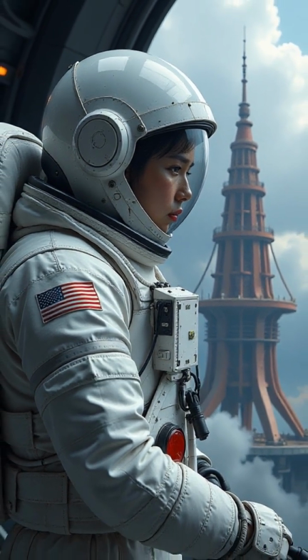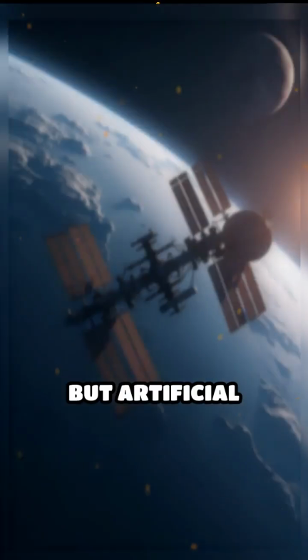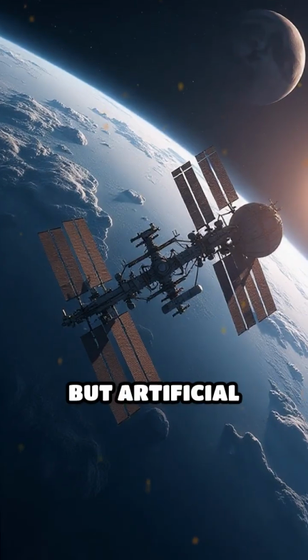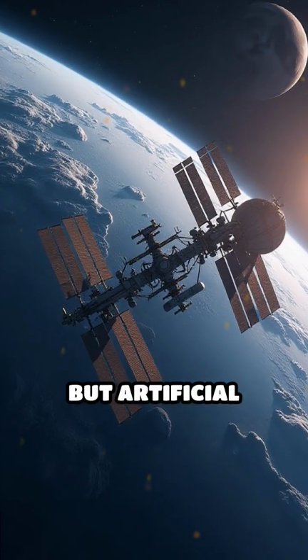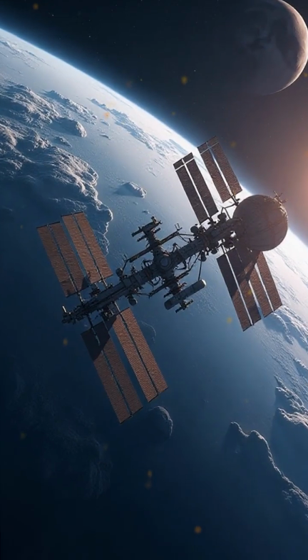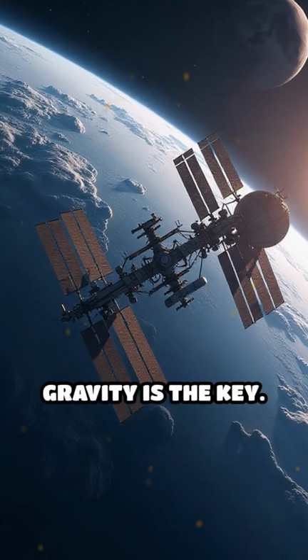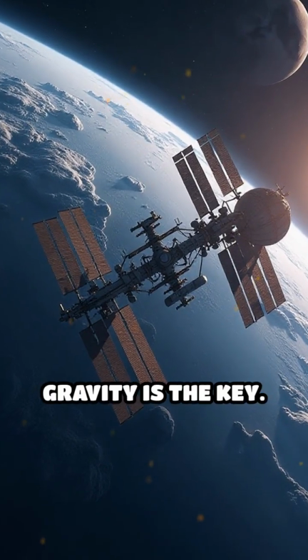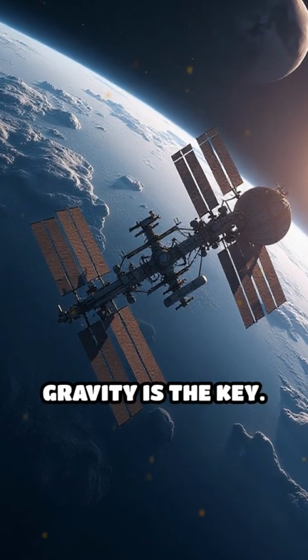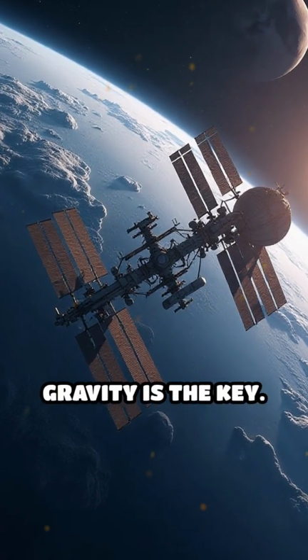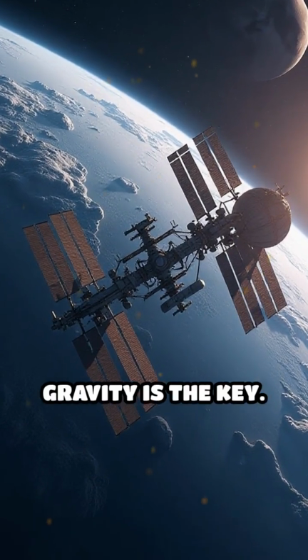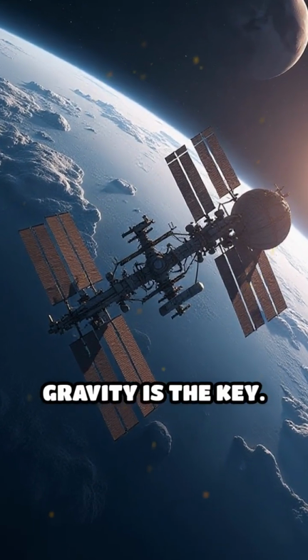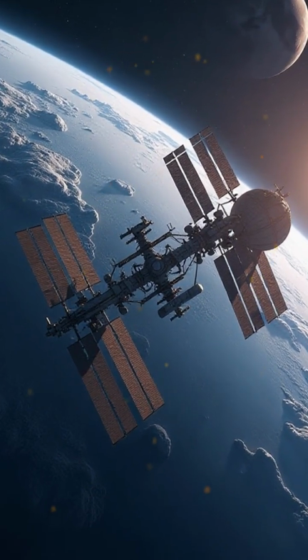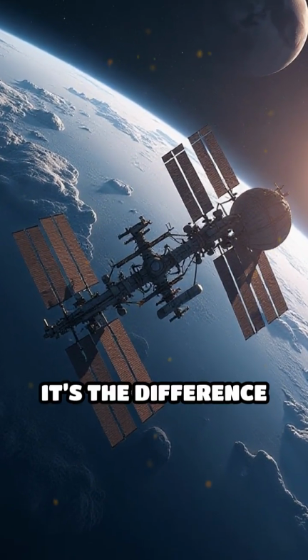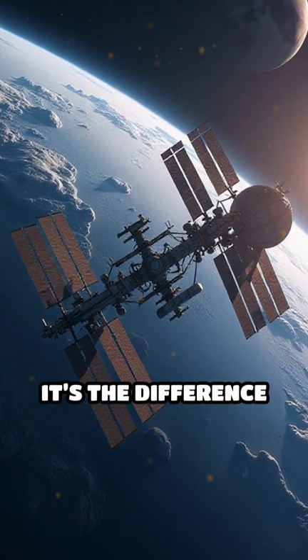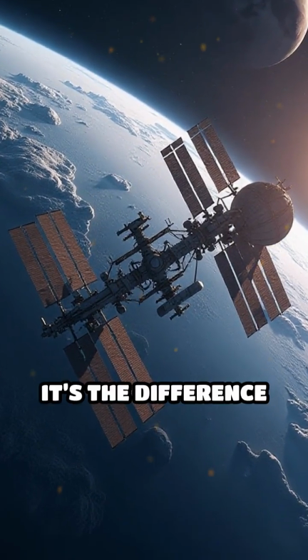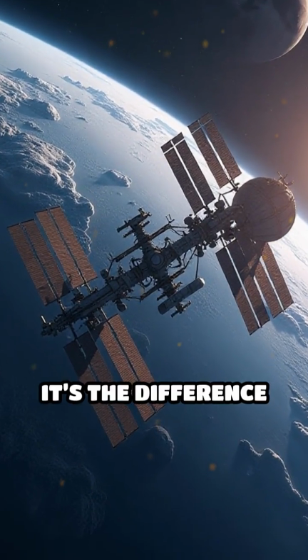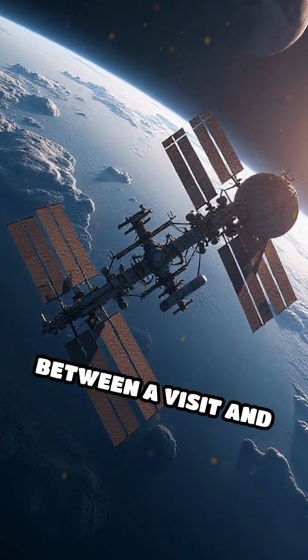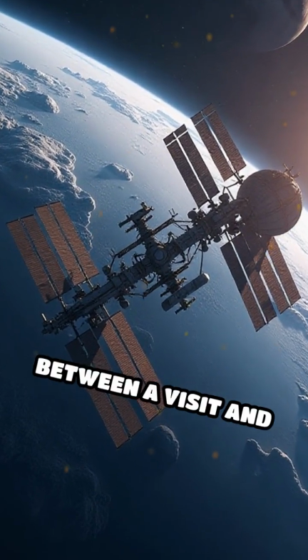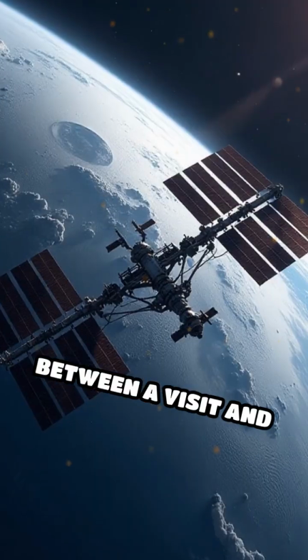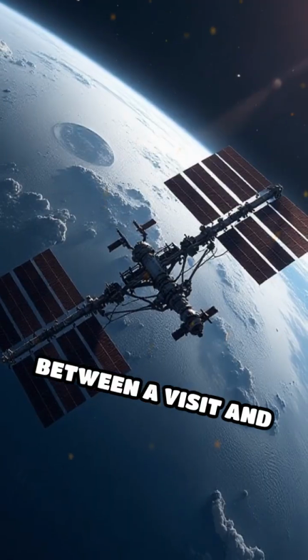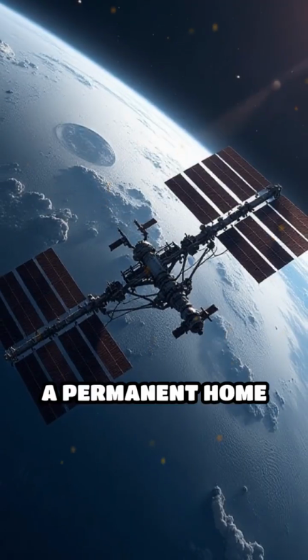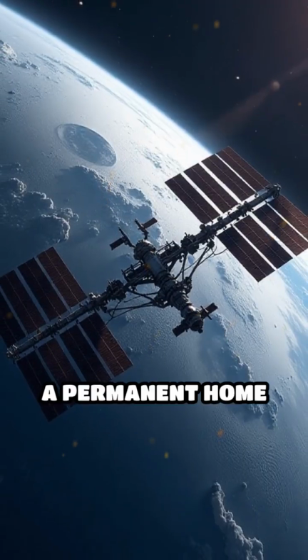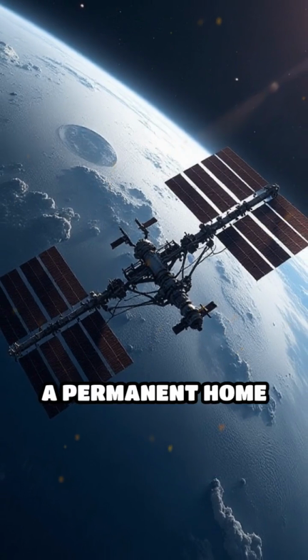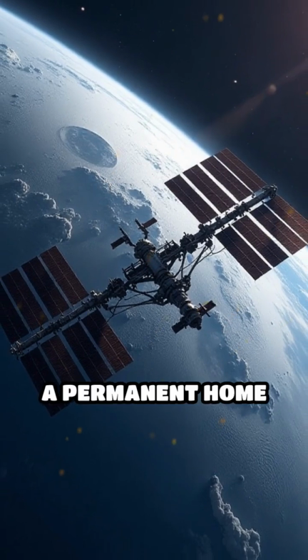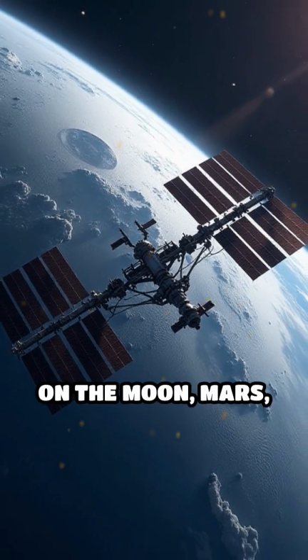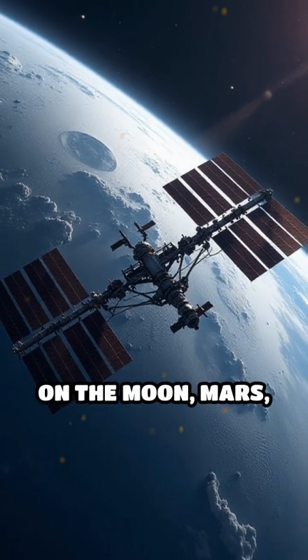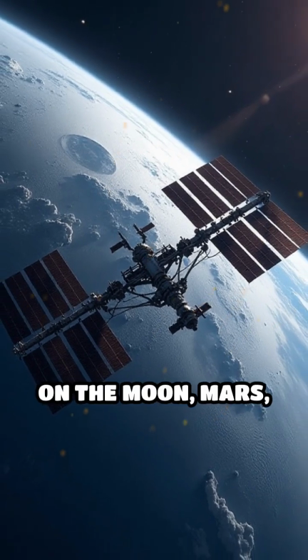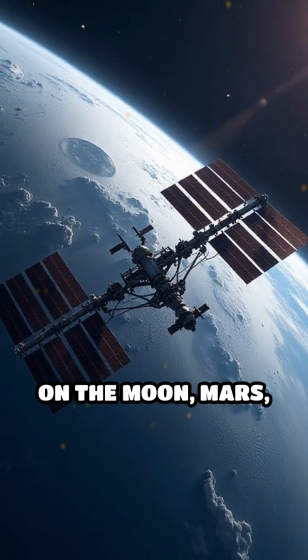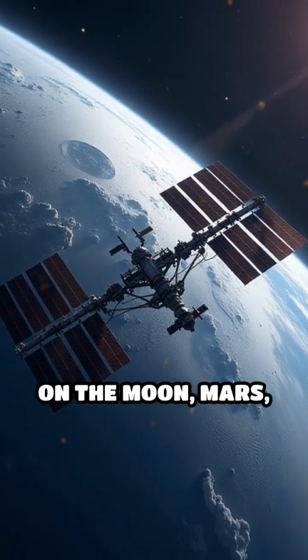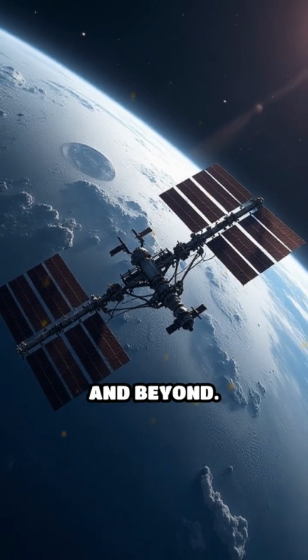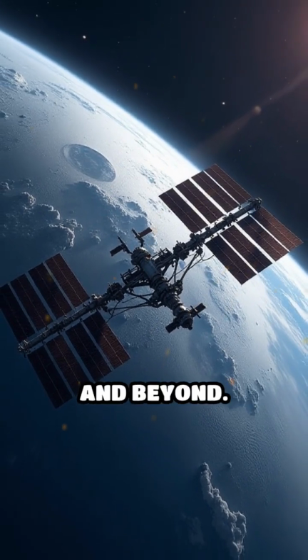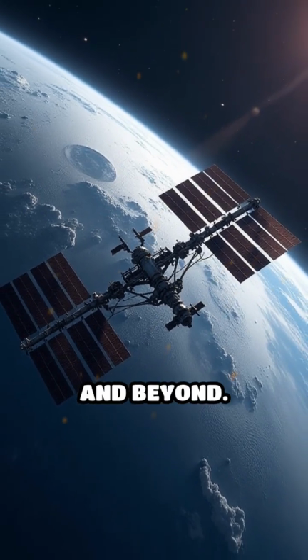But artificial gravity is the key. It's the difference between a visit and a permanent home on the Moon, Mars, and beyond.